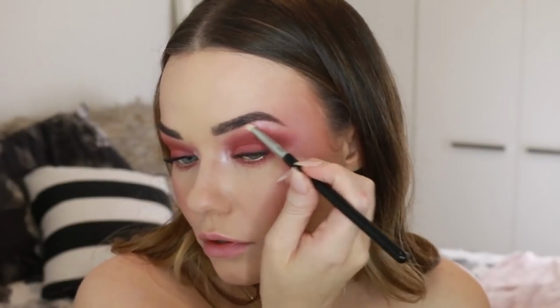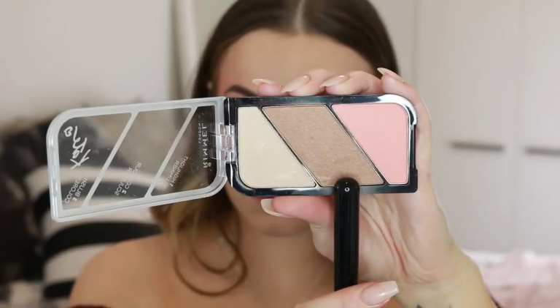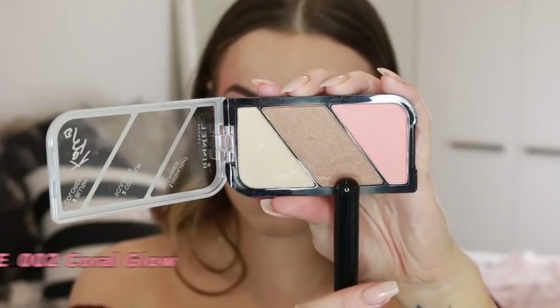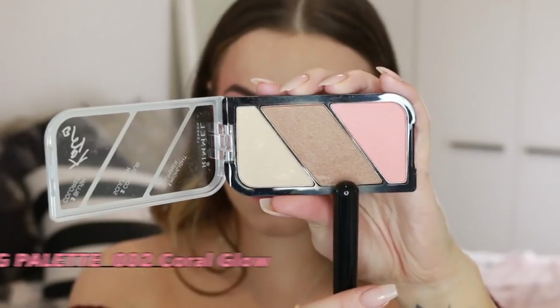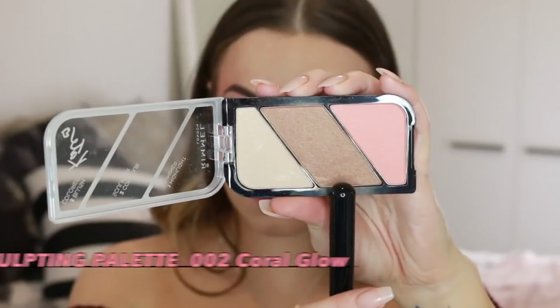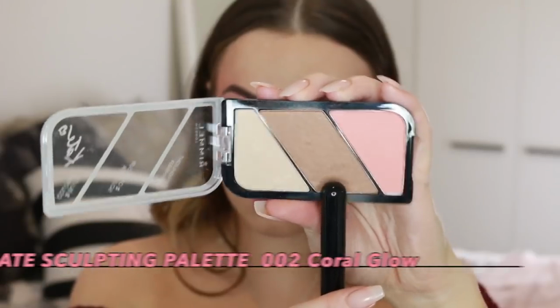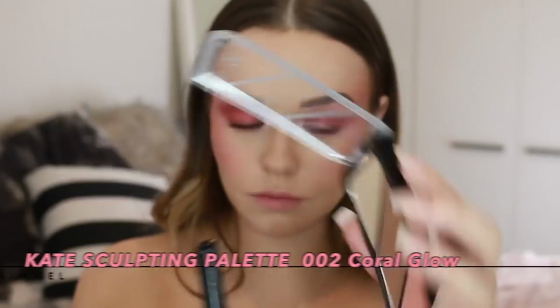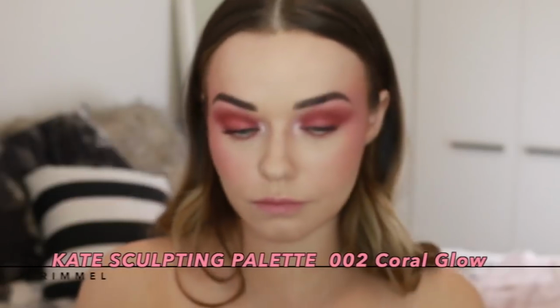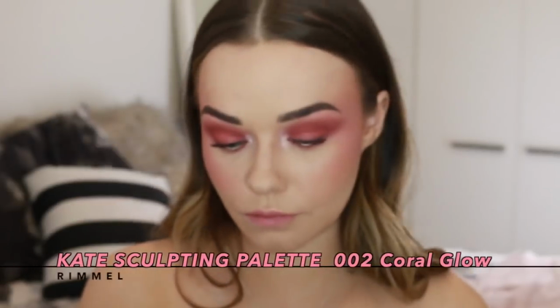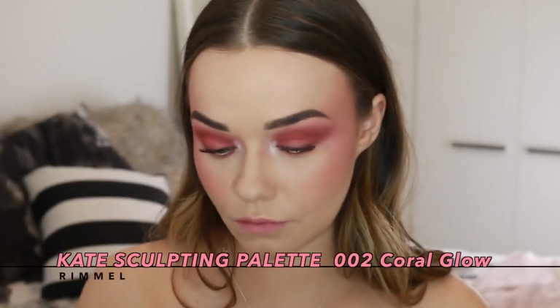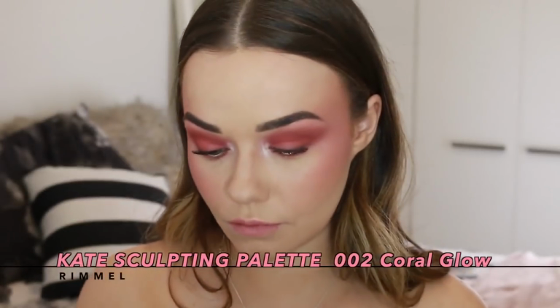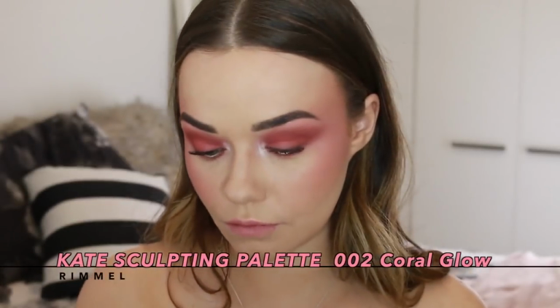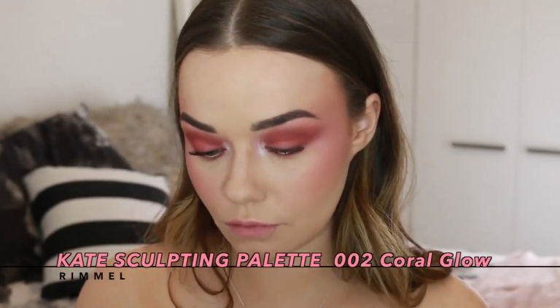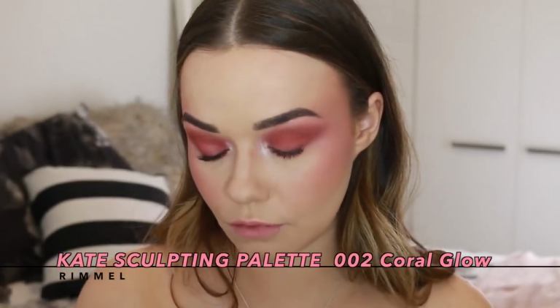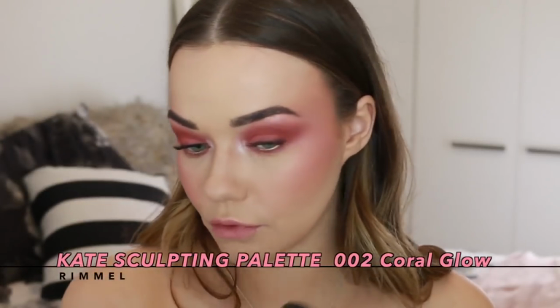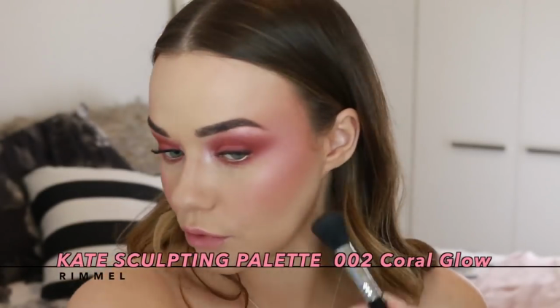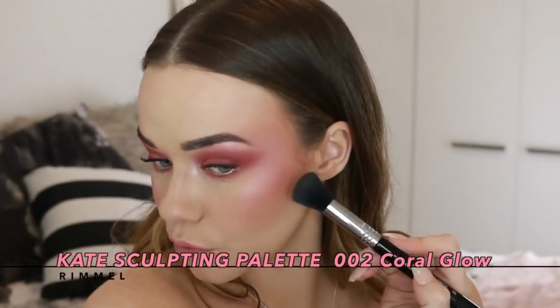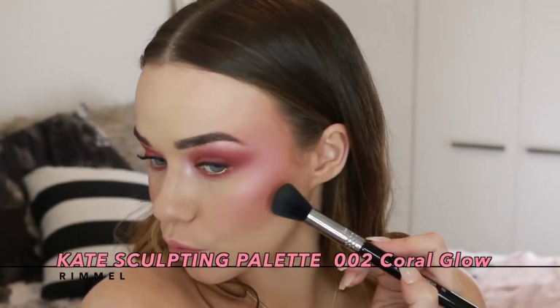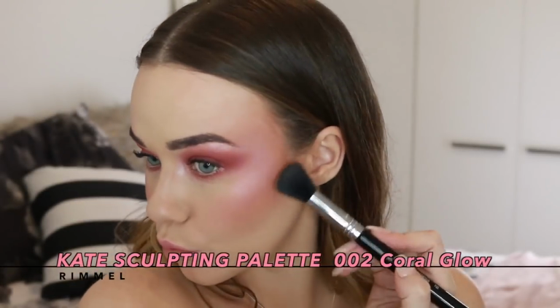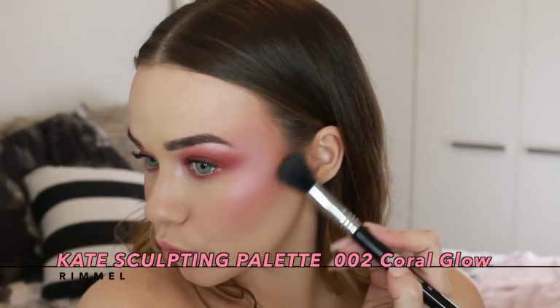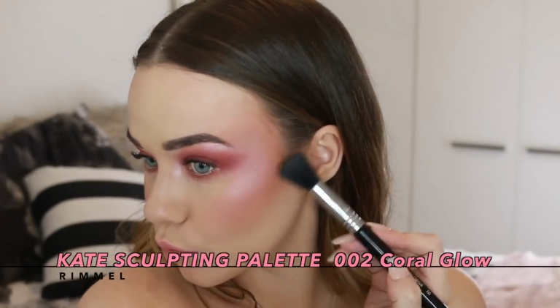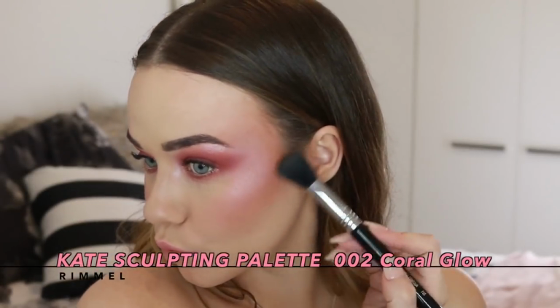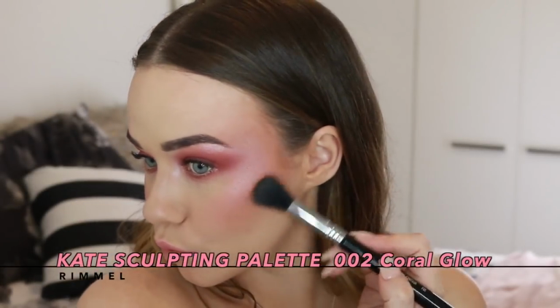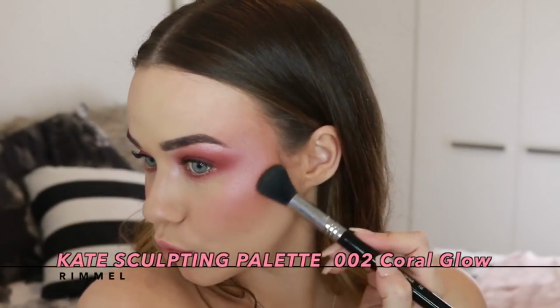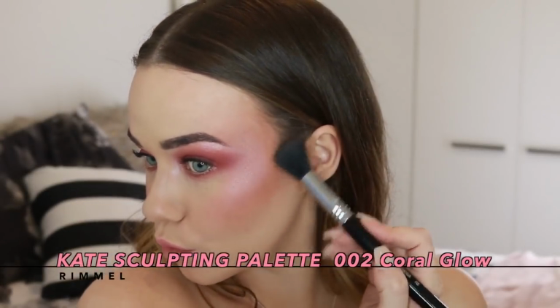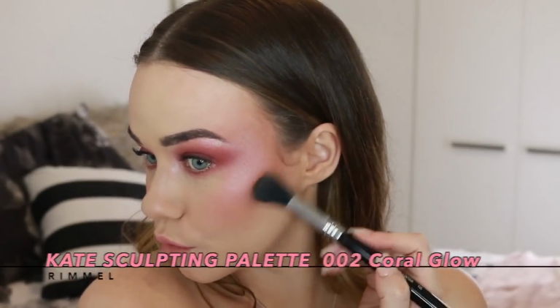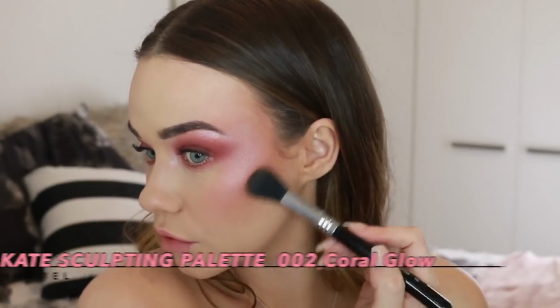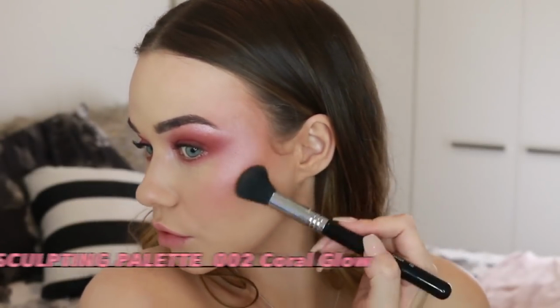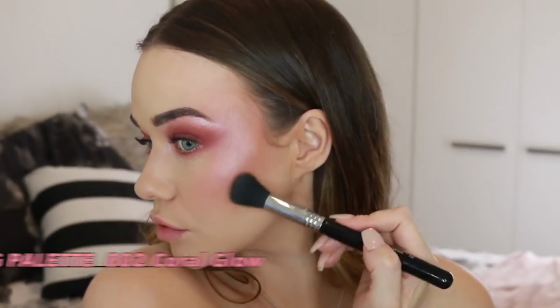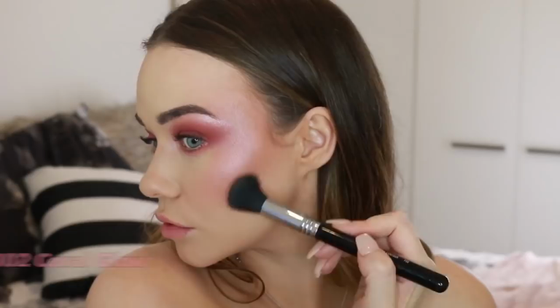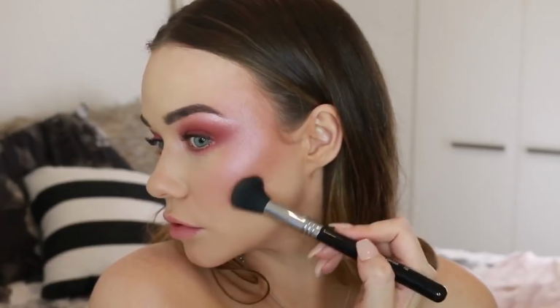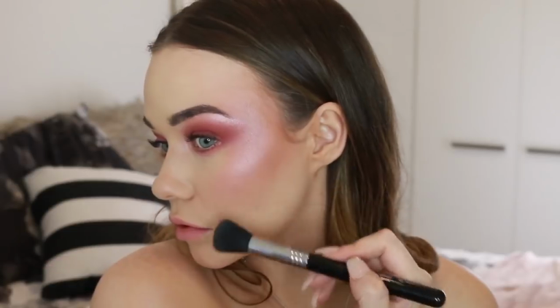Now I'm going back into the Kate Sculpting Palette and further defining my cheekbones, jawline, and nose.